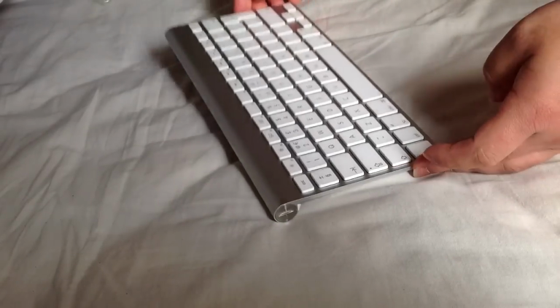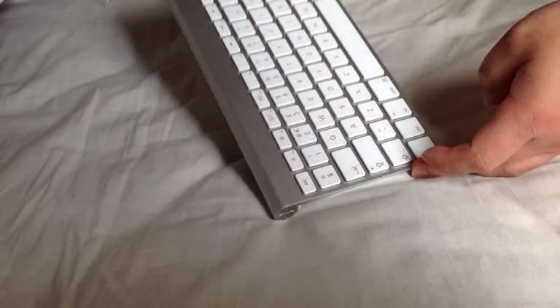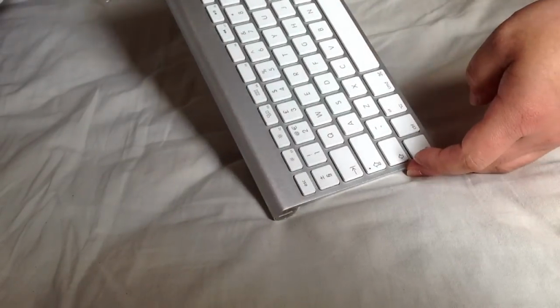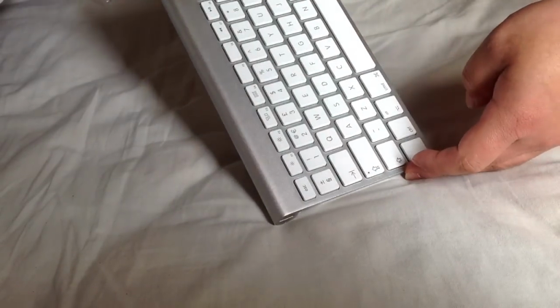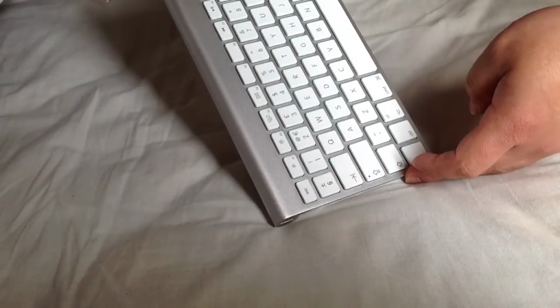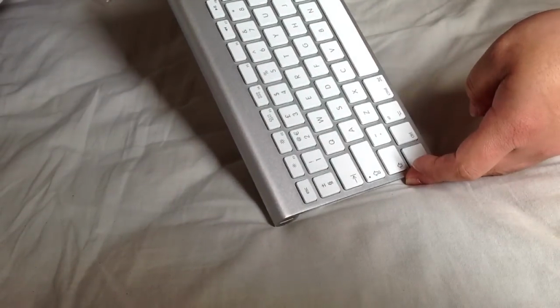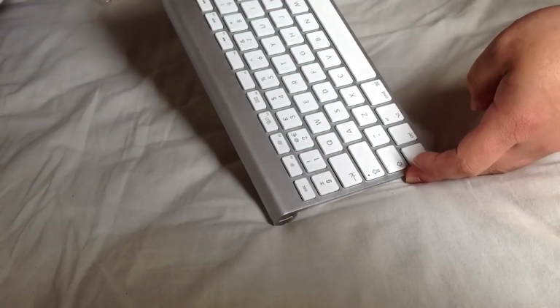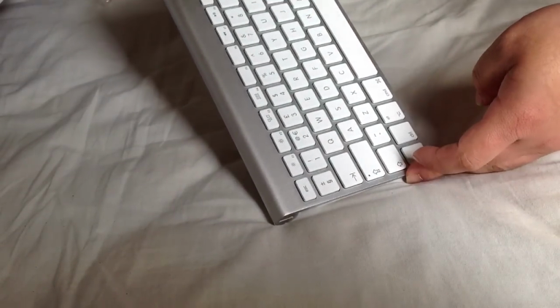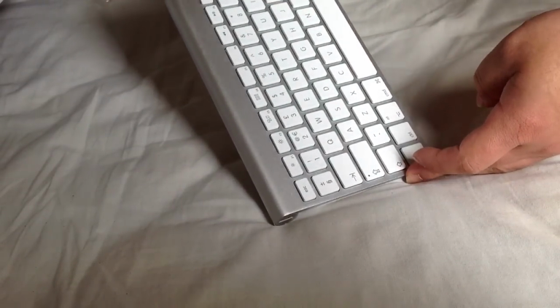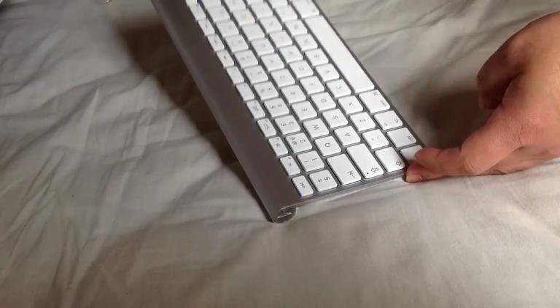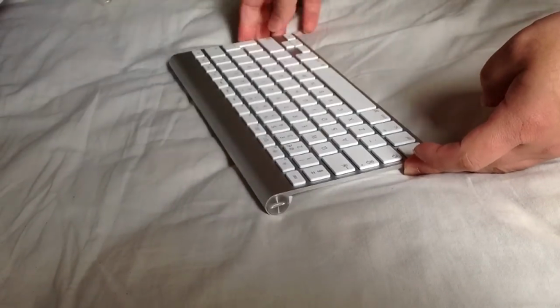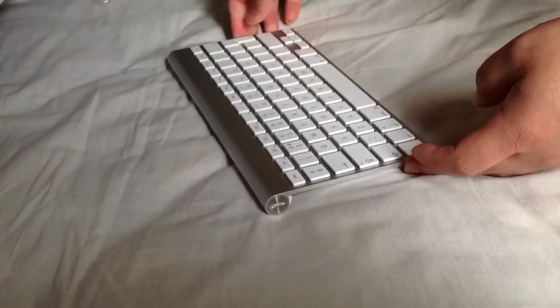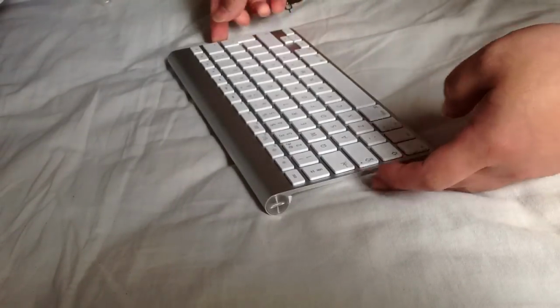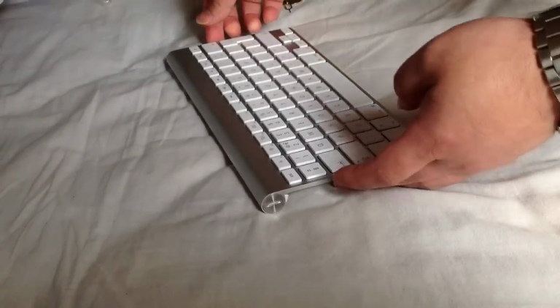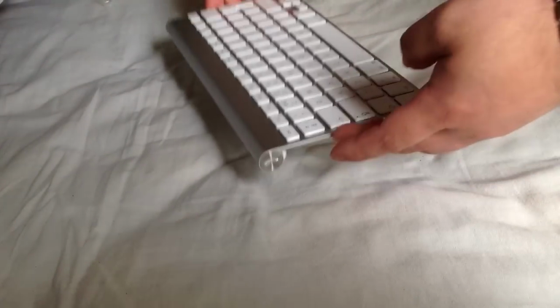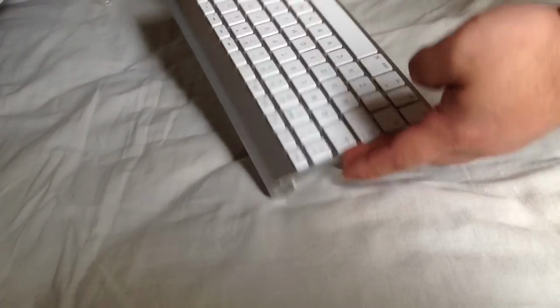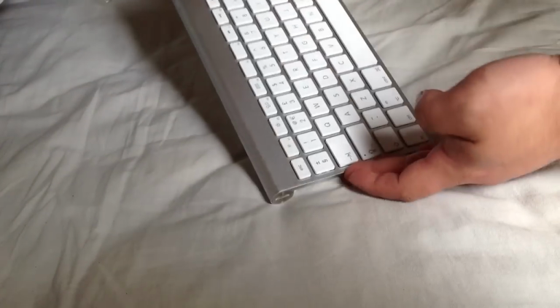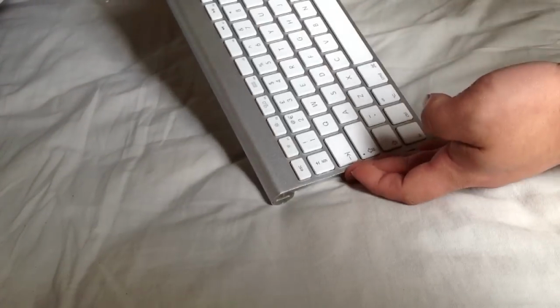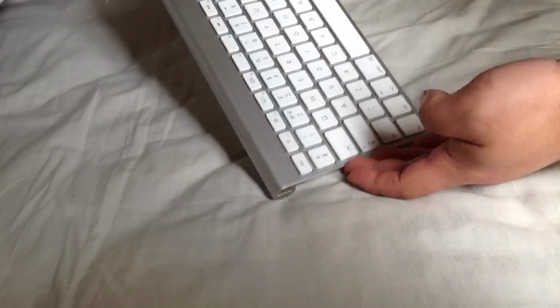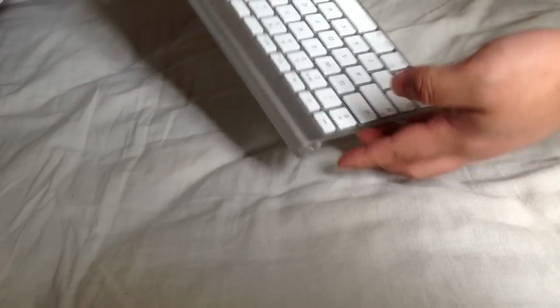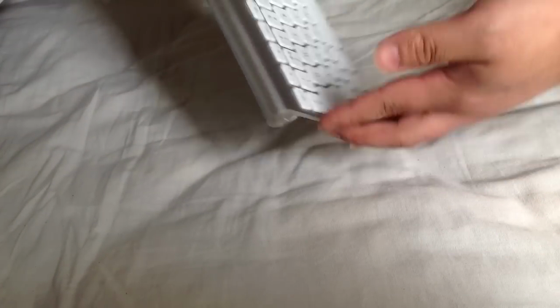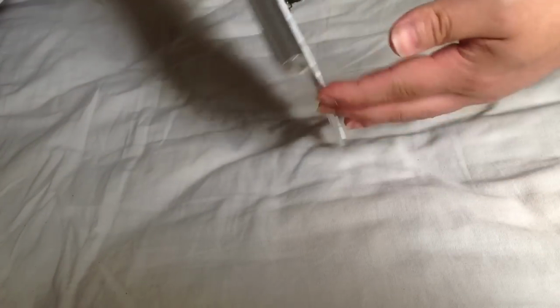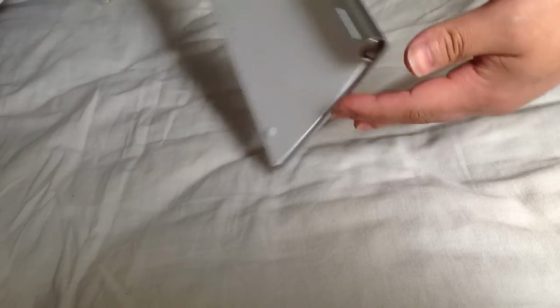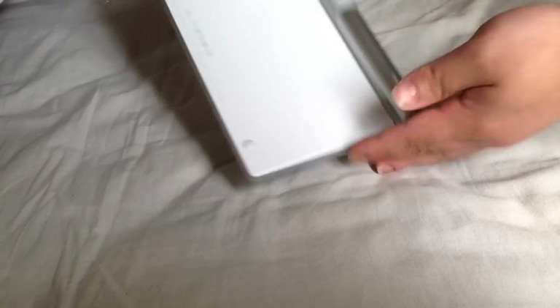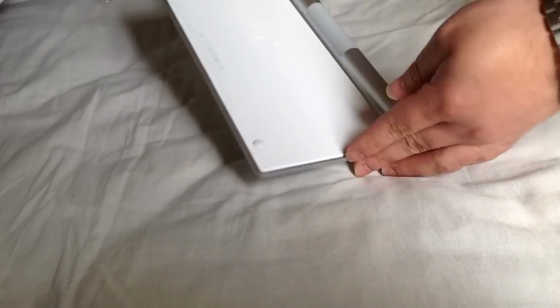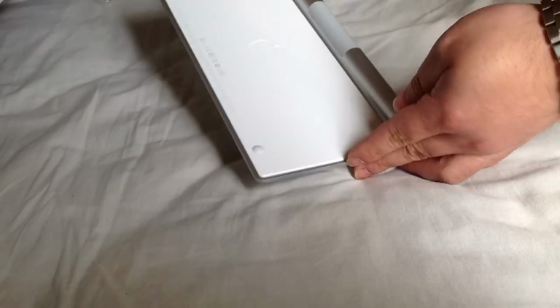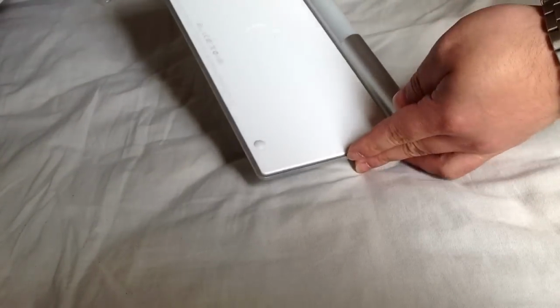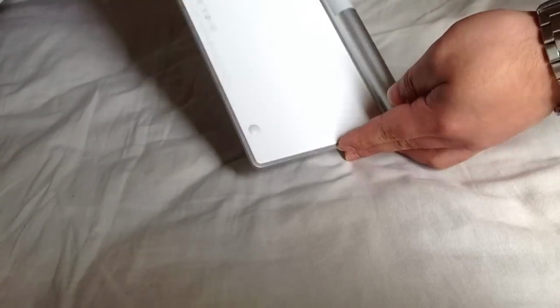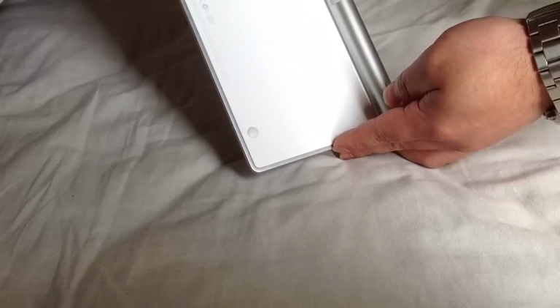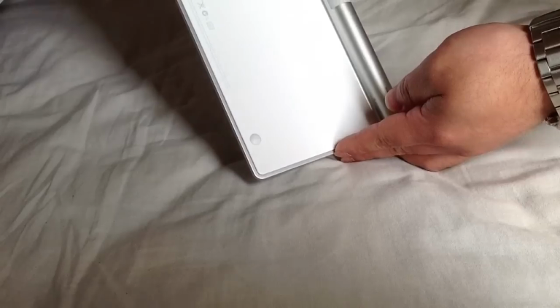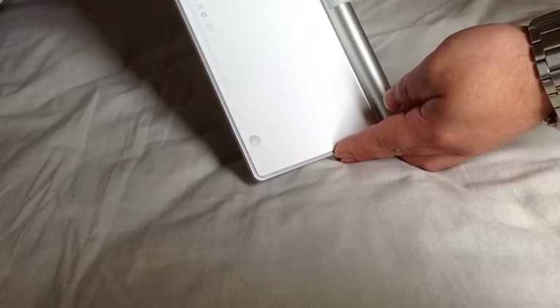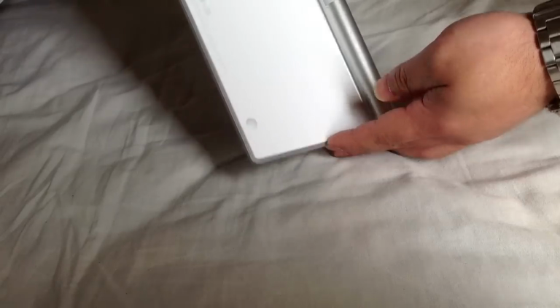This is the quick unboxing of the Apple wireless keyboard. This is the internet support keyboard.